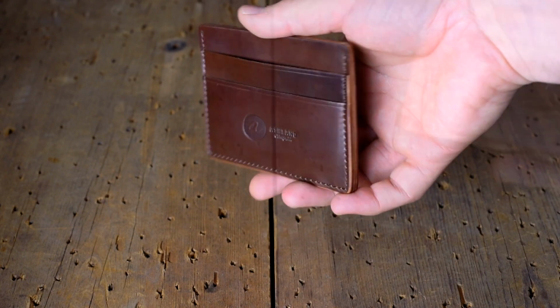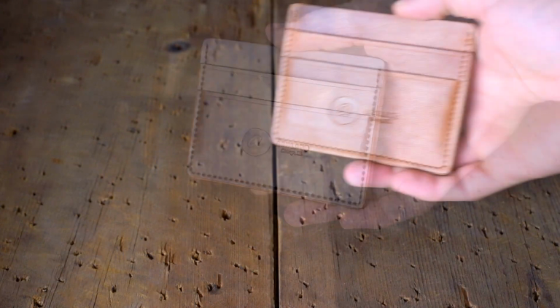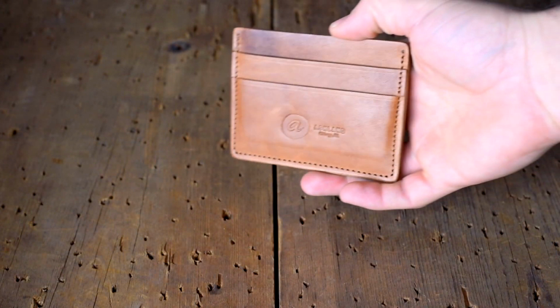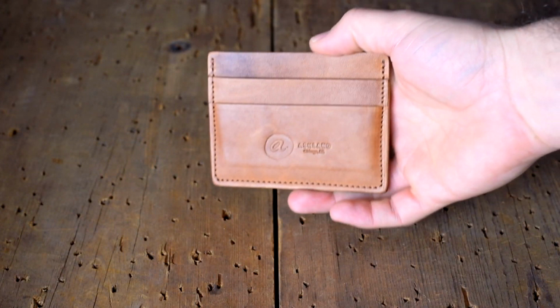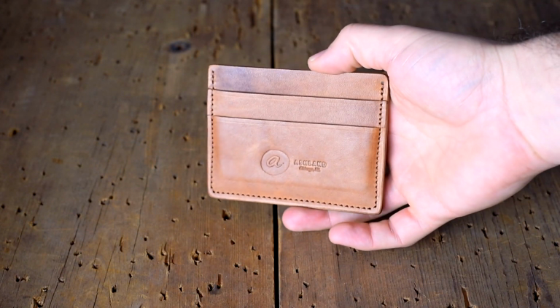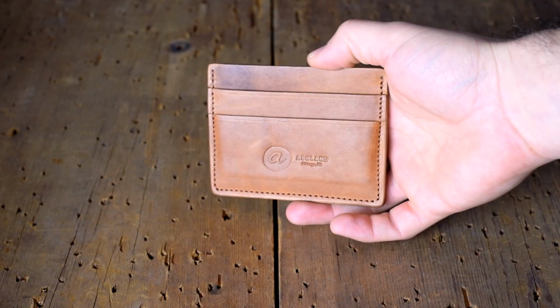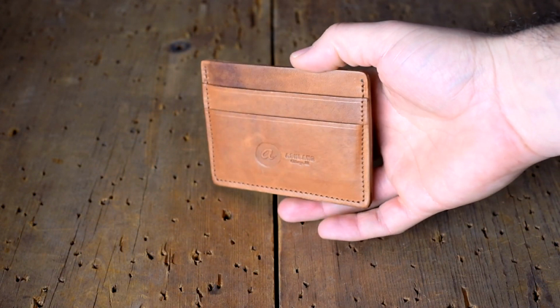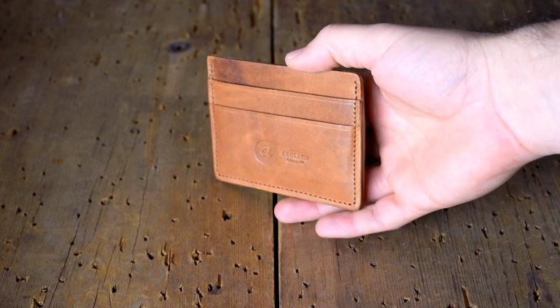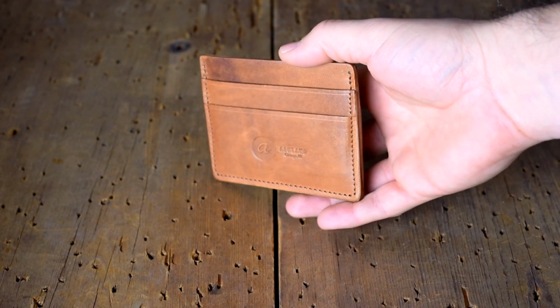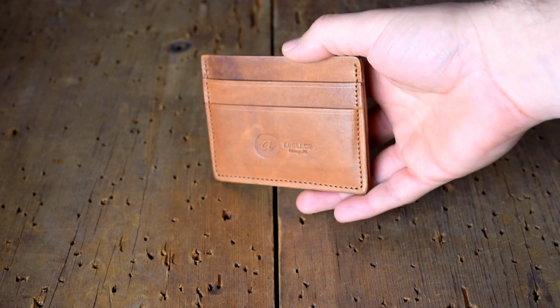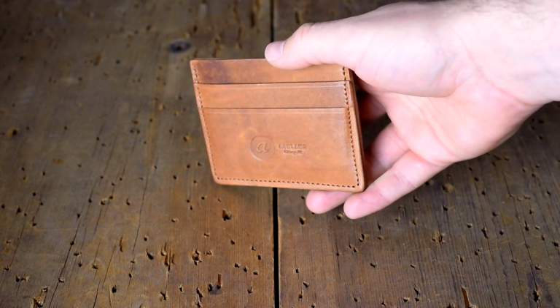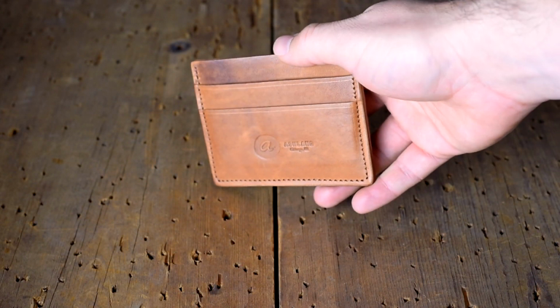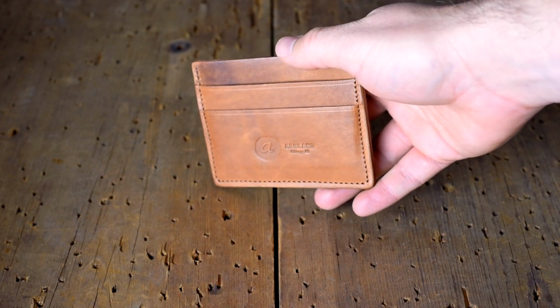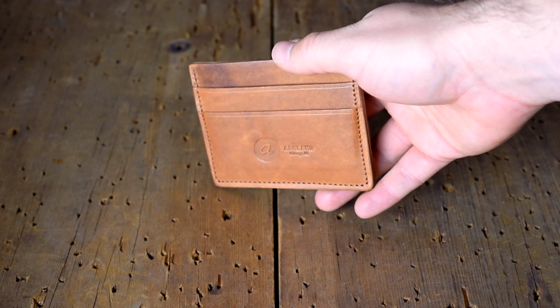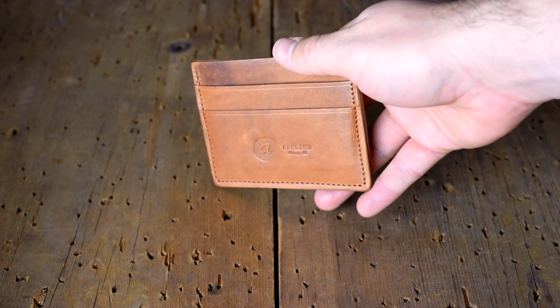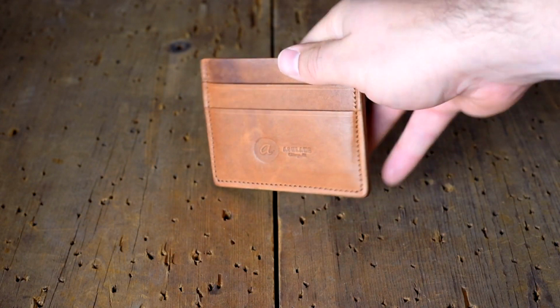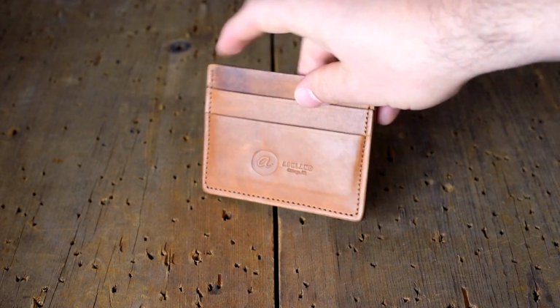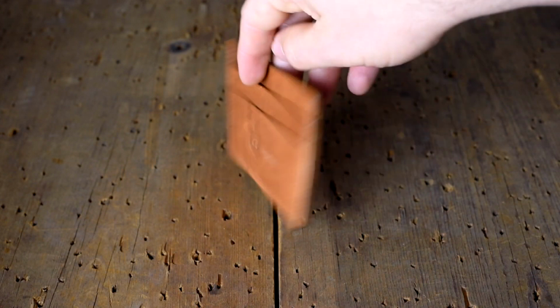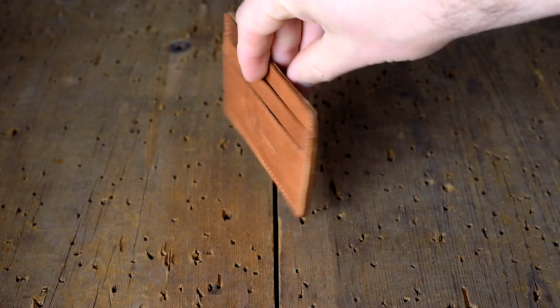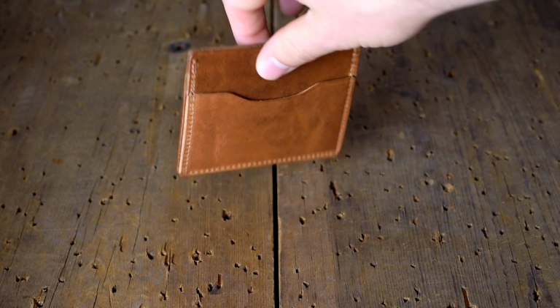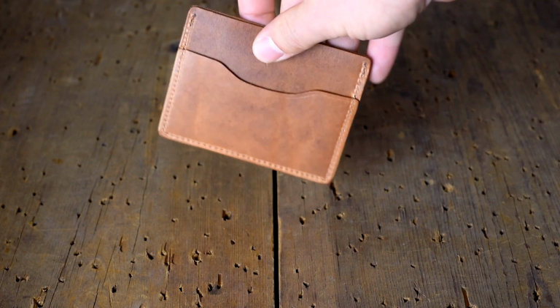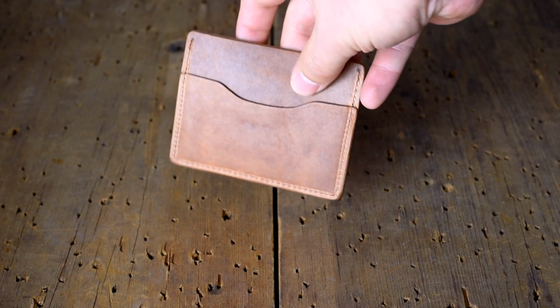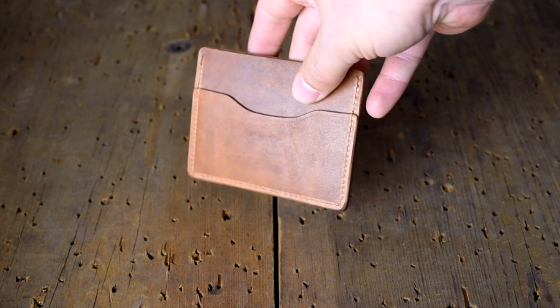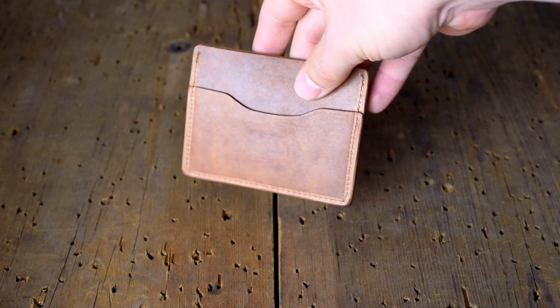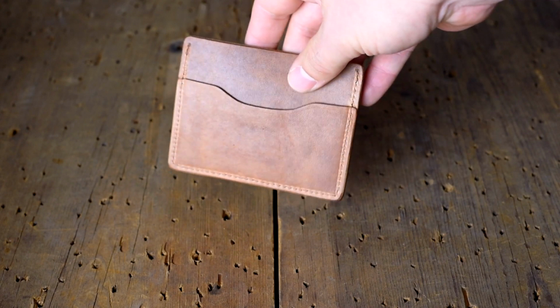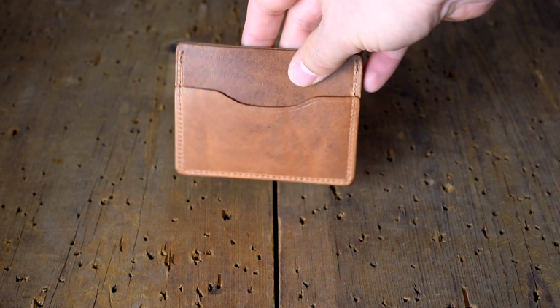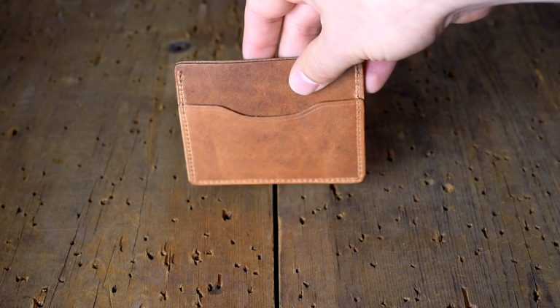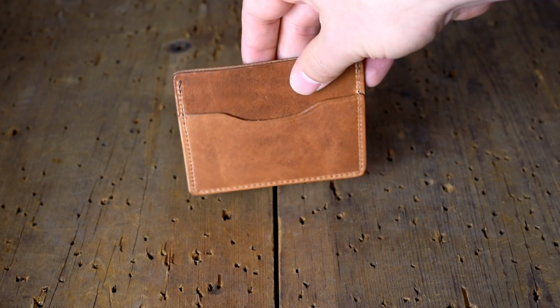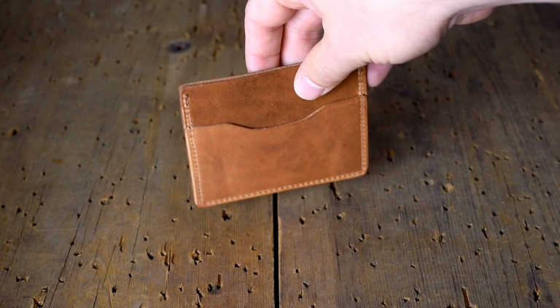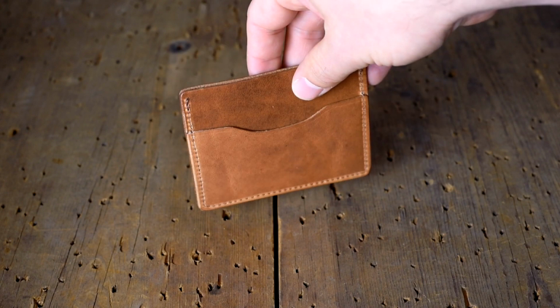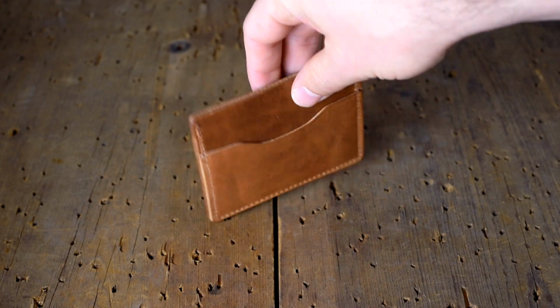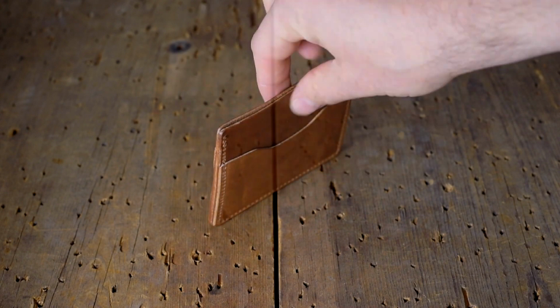Here's another Frank the Enforcer in that amazing English Tan Dublin. I'm still obsessed with the Dublin — I think it's really nice.